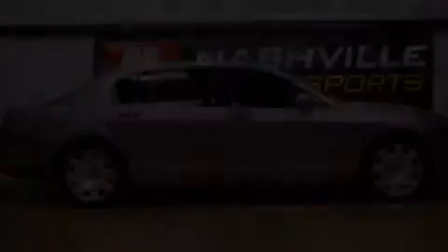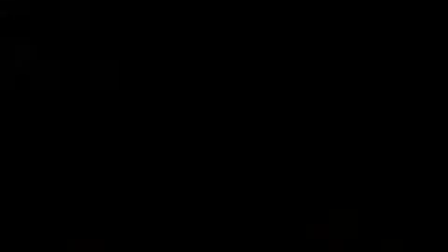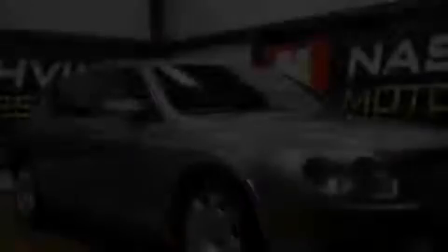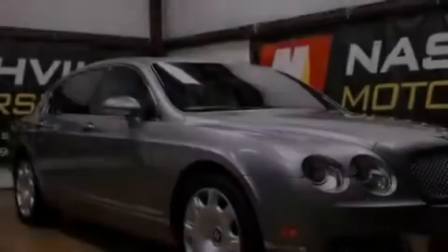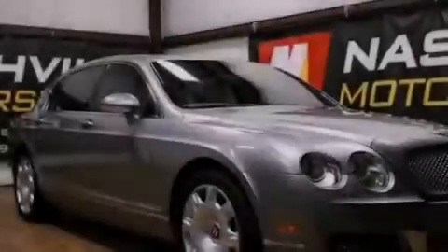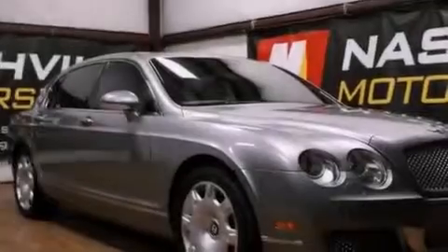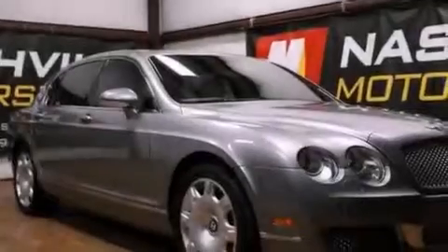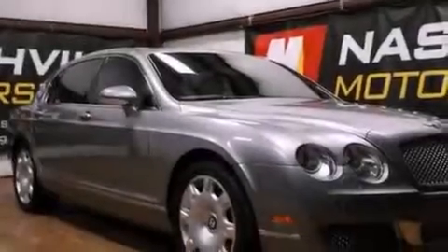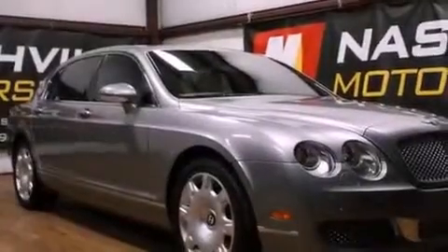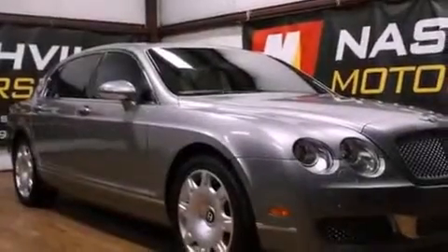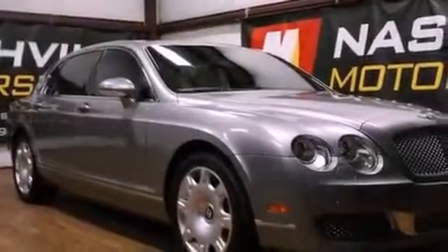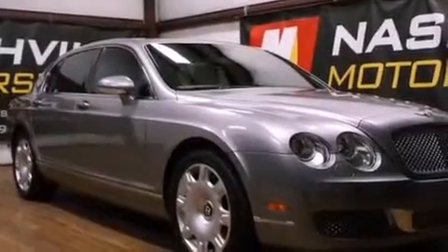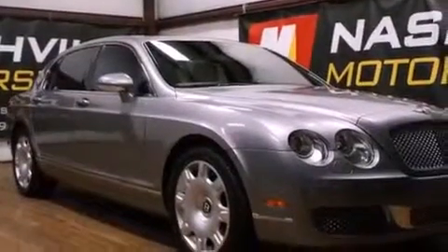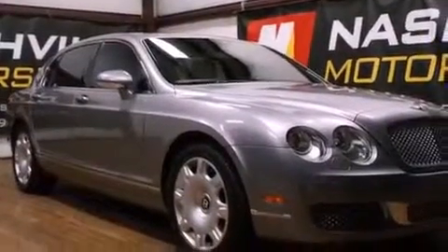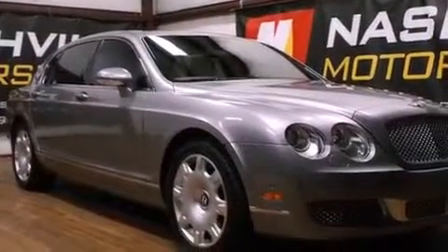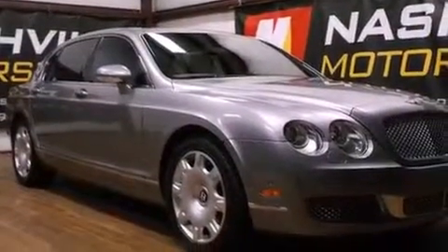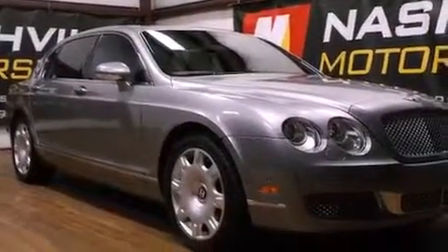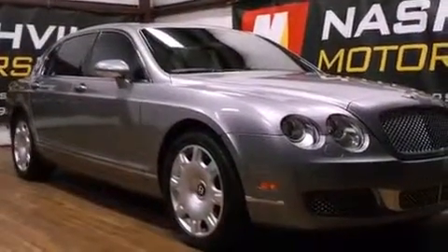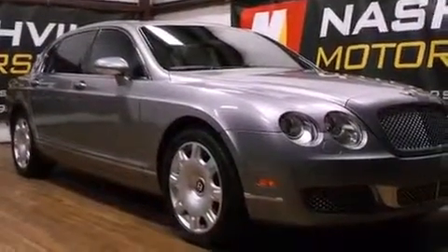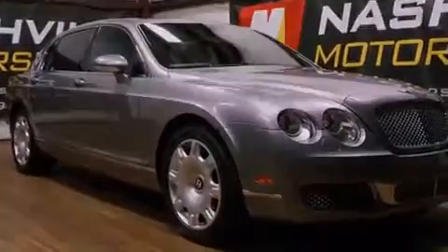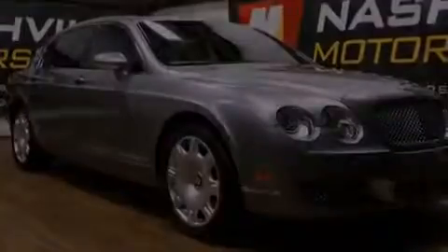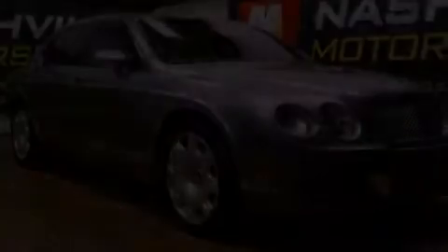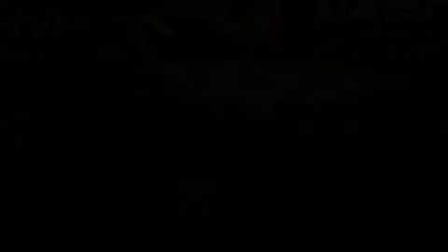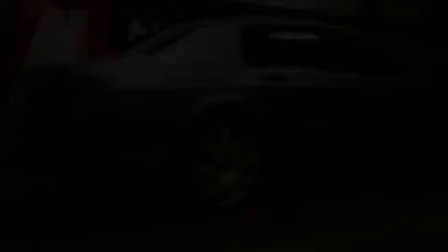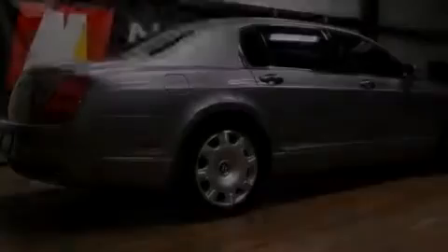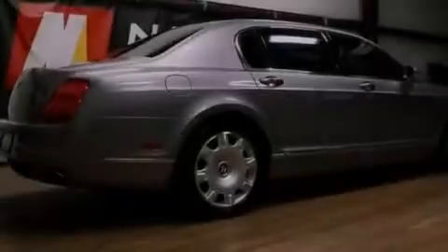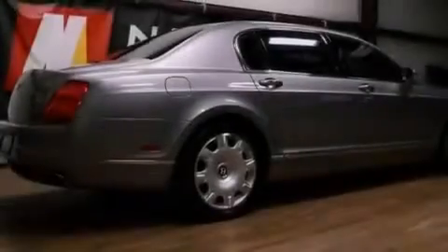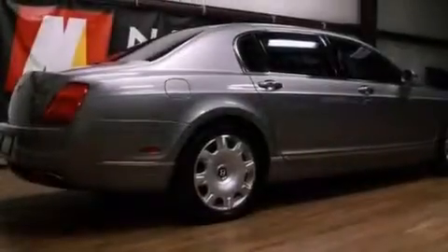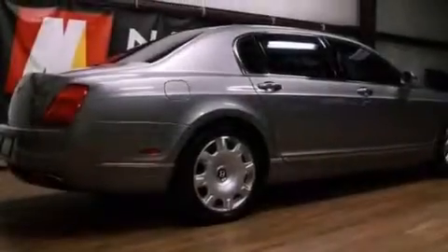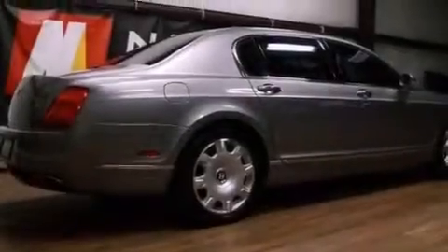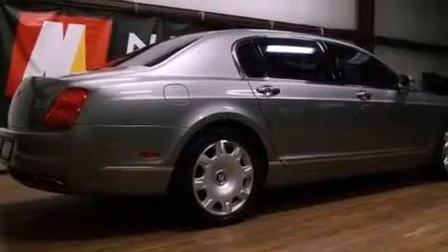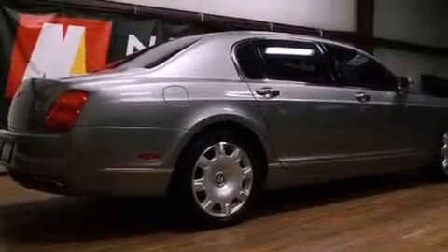Luxurious driving. It has a 12-cylinder engine, an automatic transmission, and all-wheel drive.